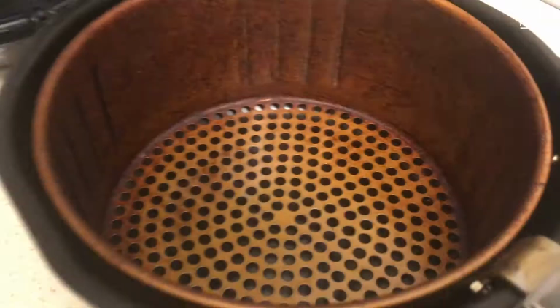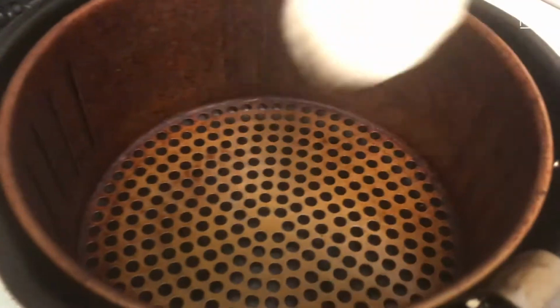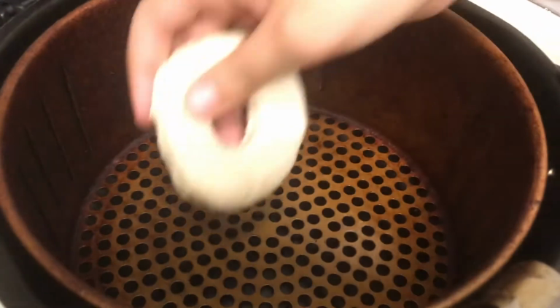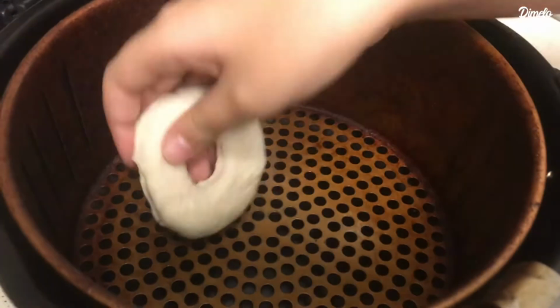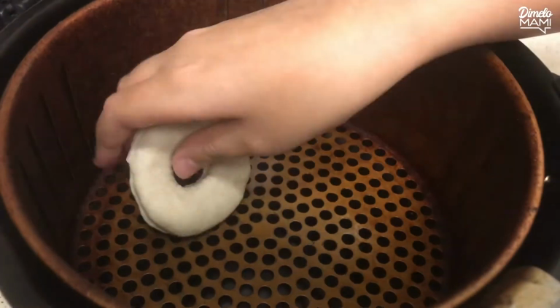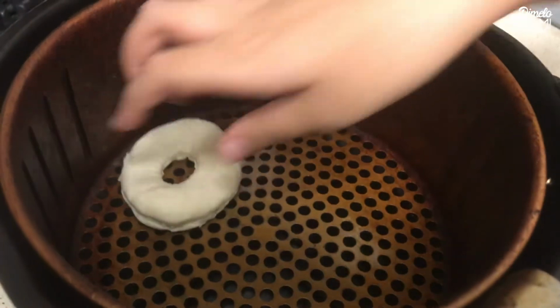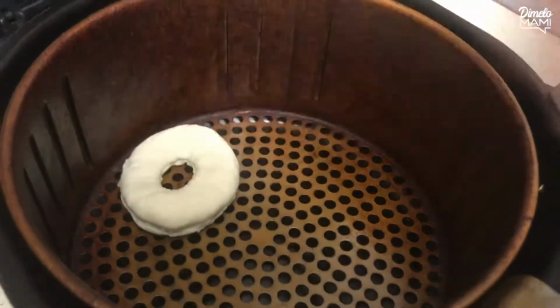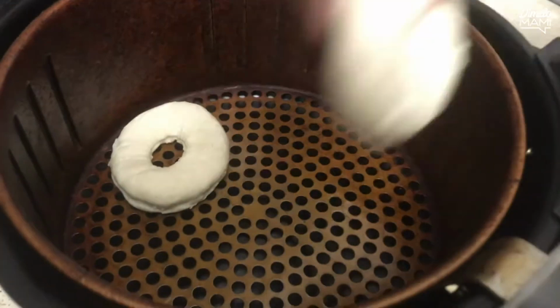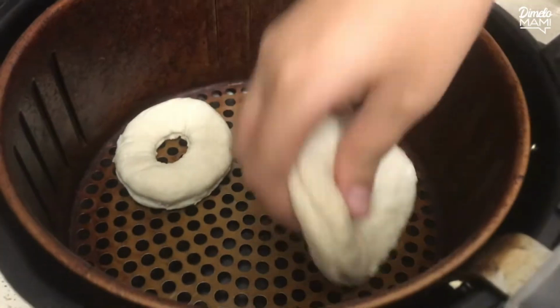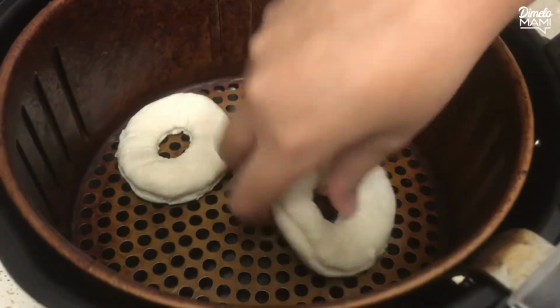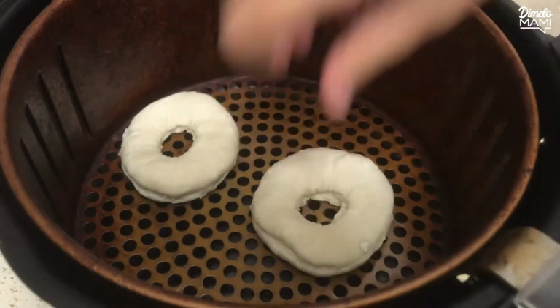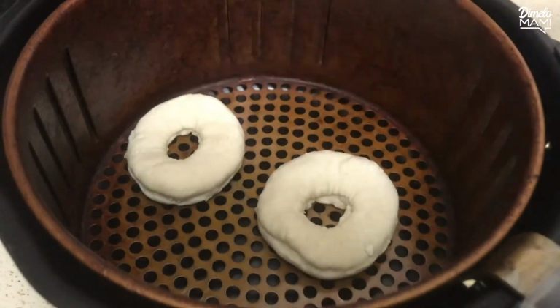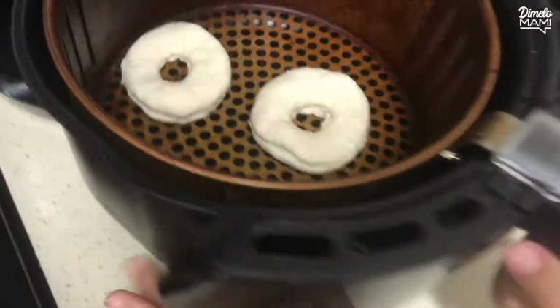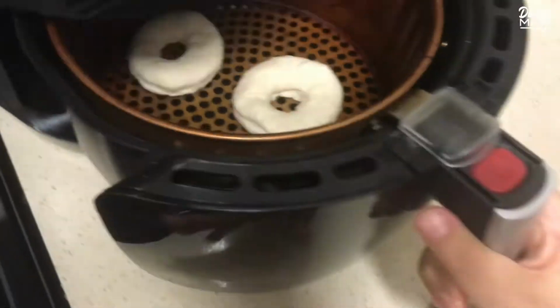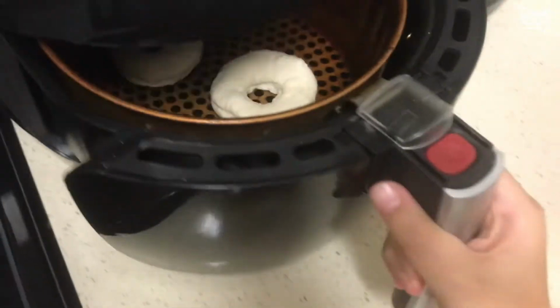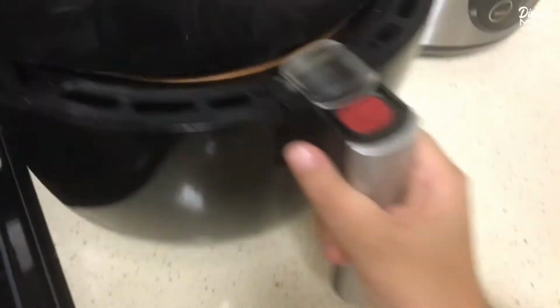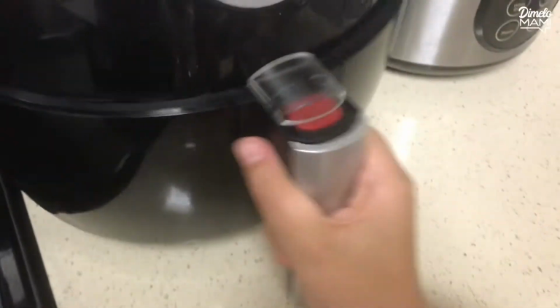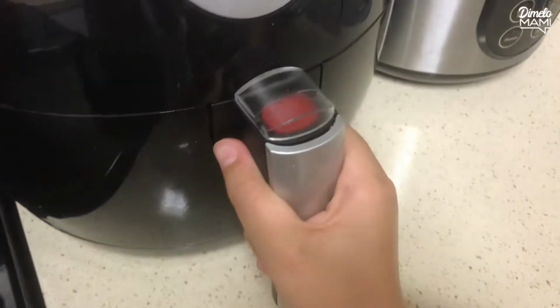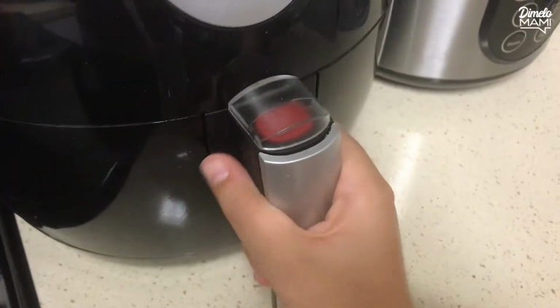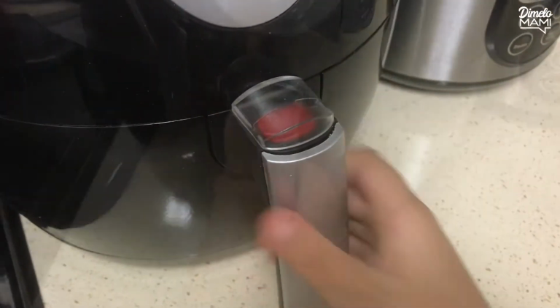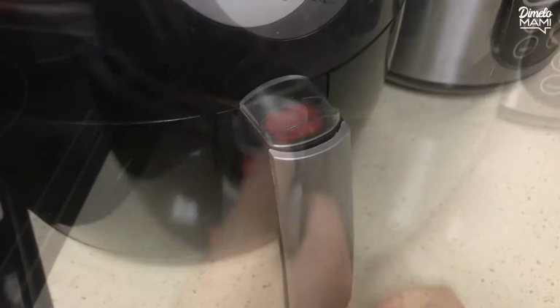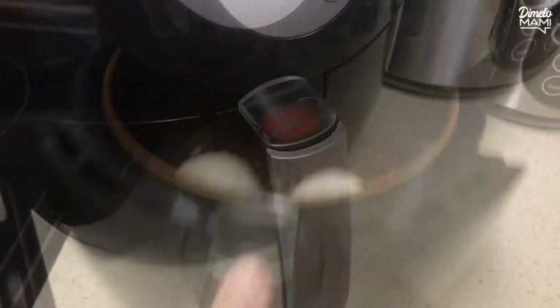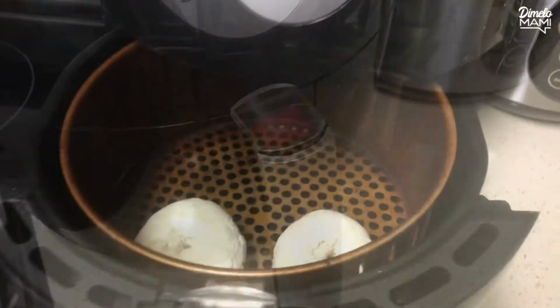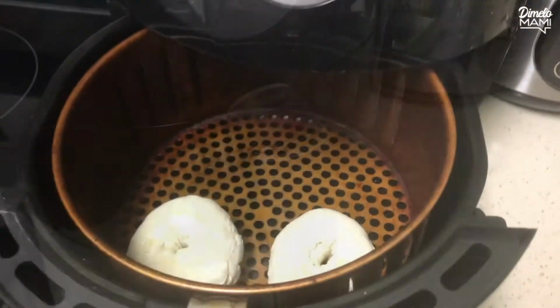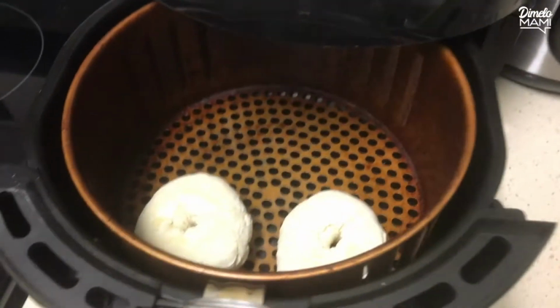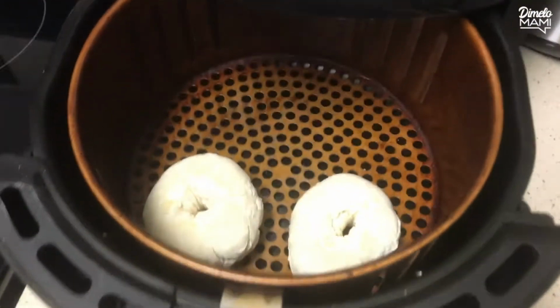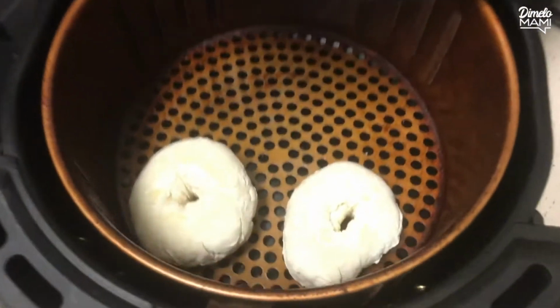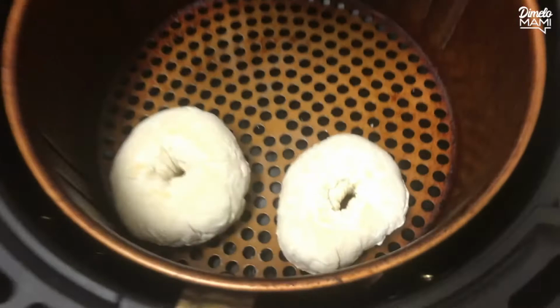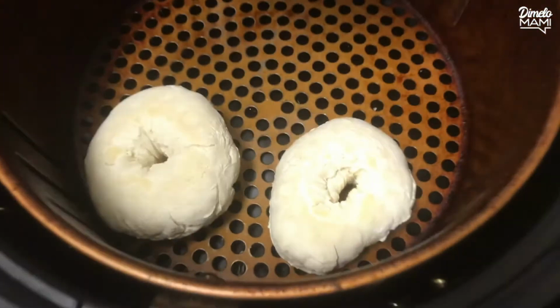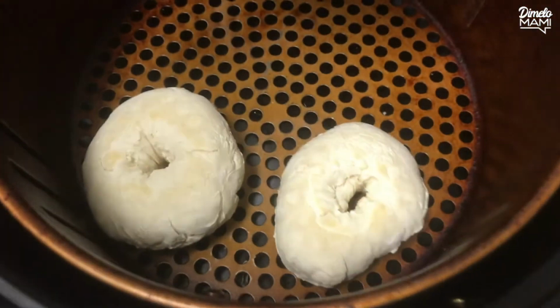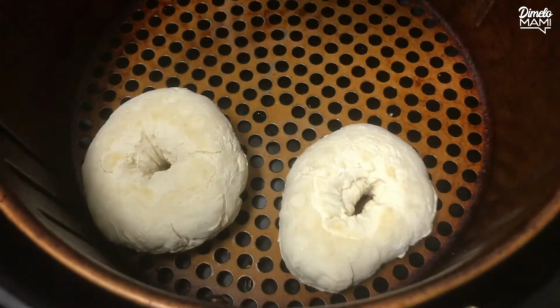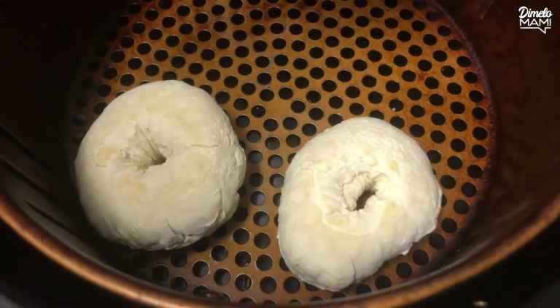Place the donuts in your air fryer and set the temperature at 350 degrees for 6 to 8 minutes, flipping them halfway.